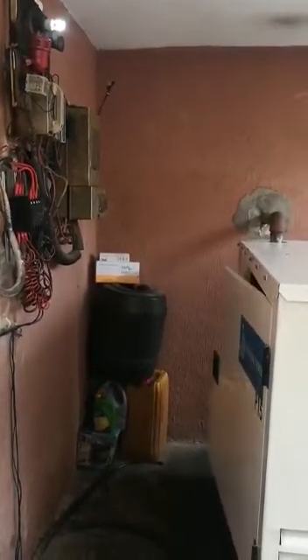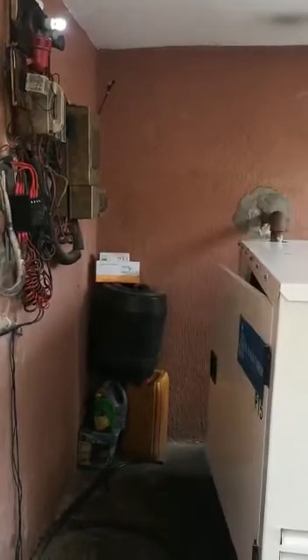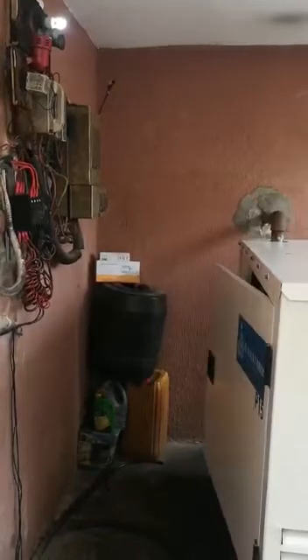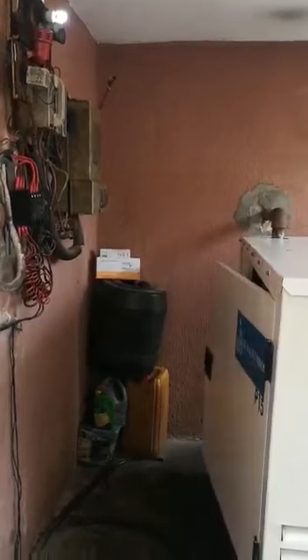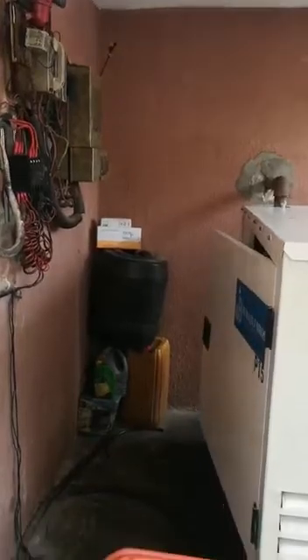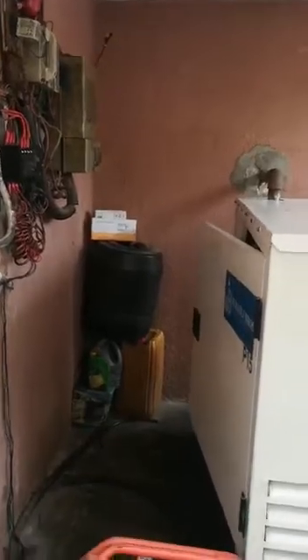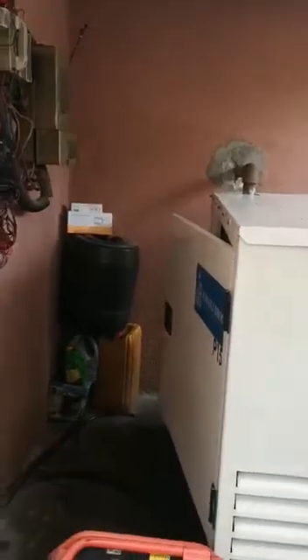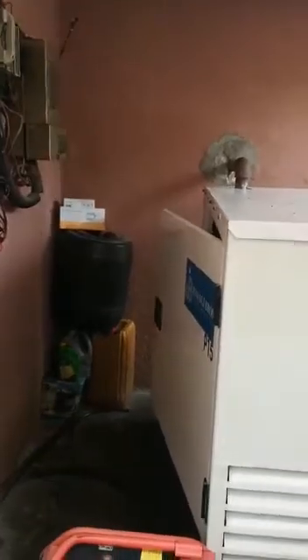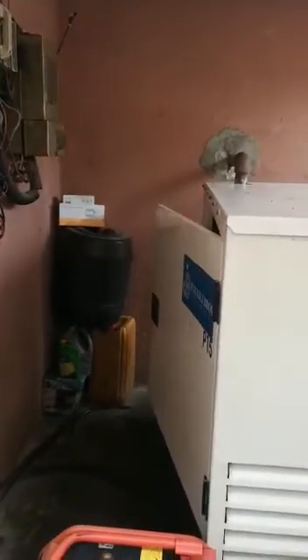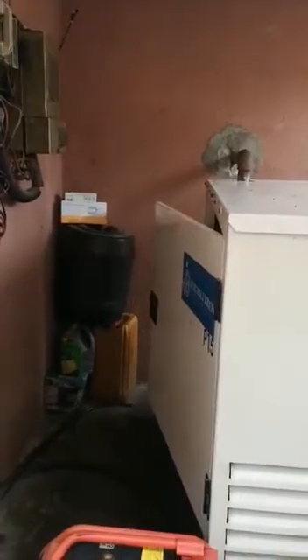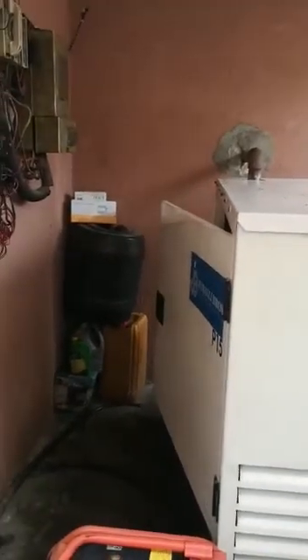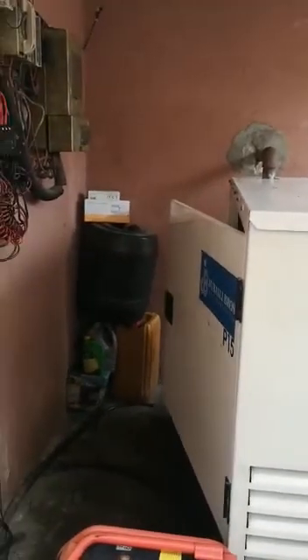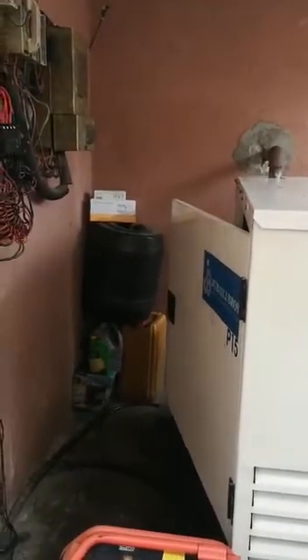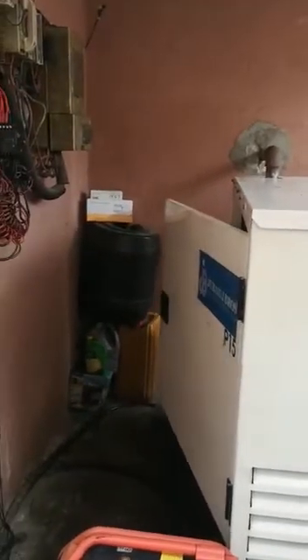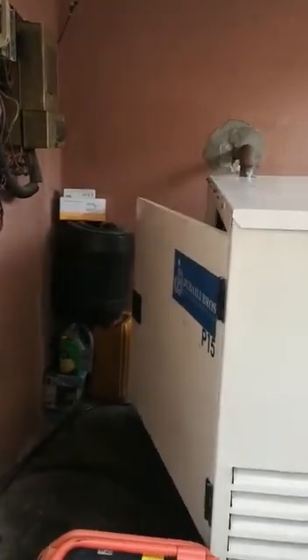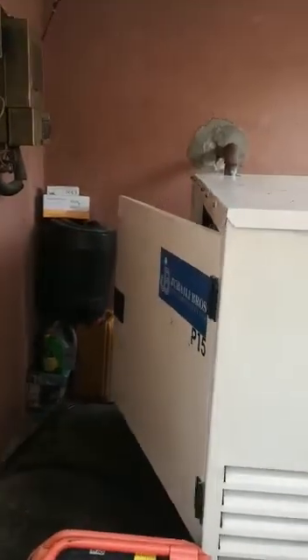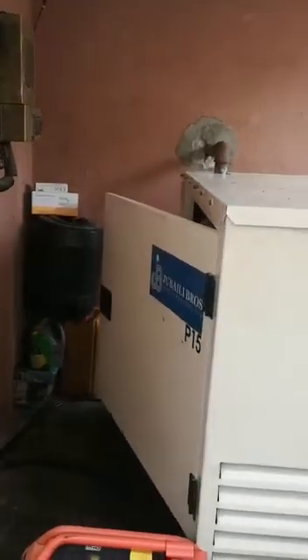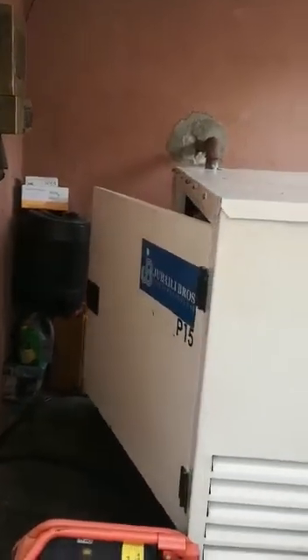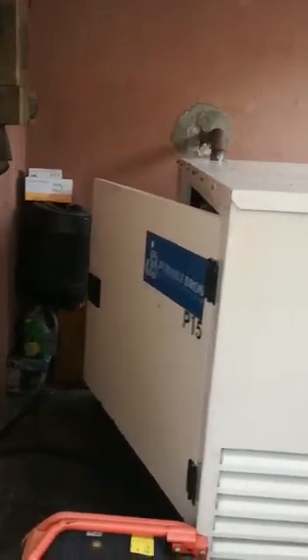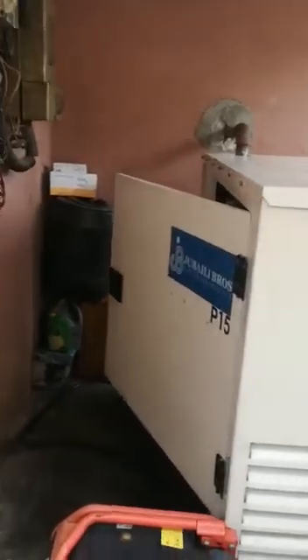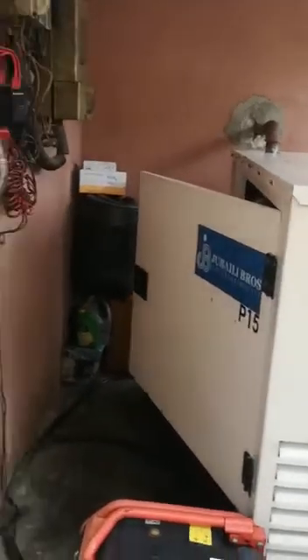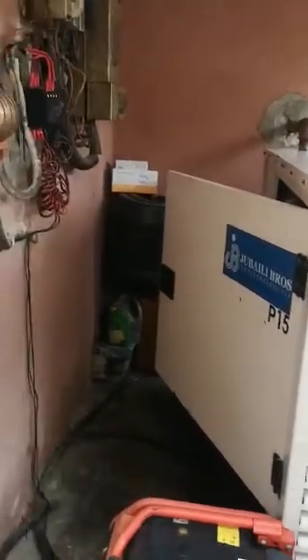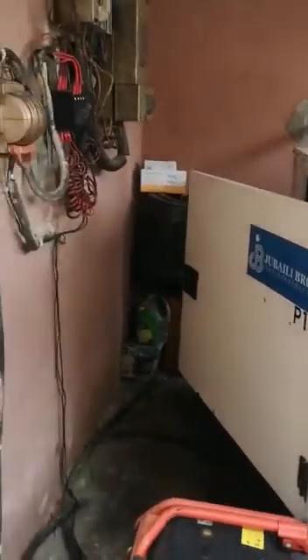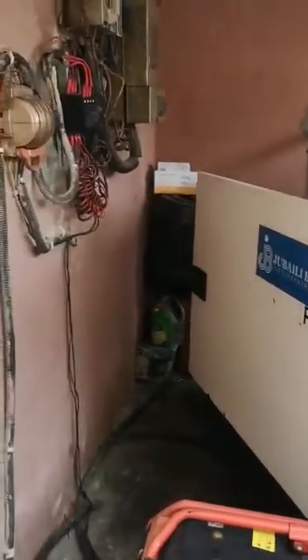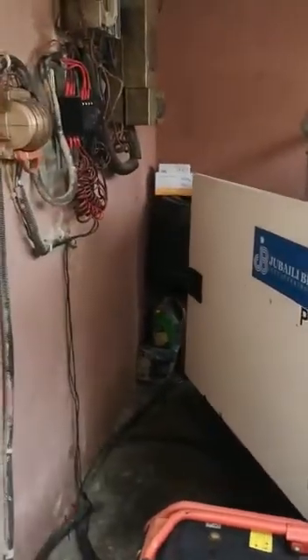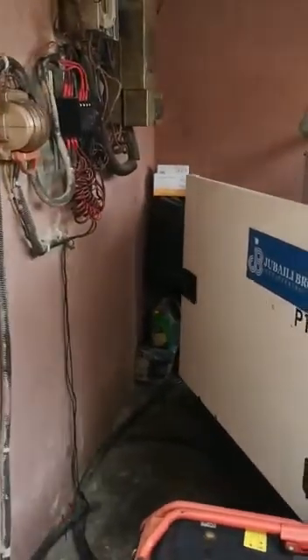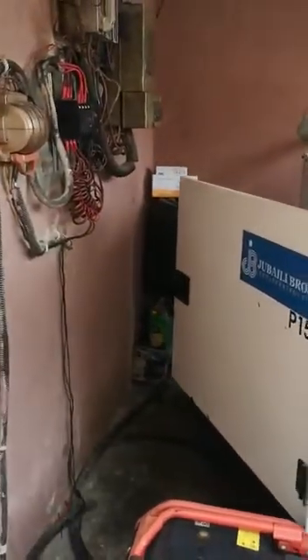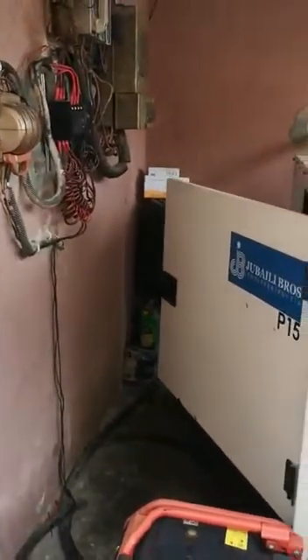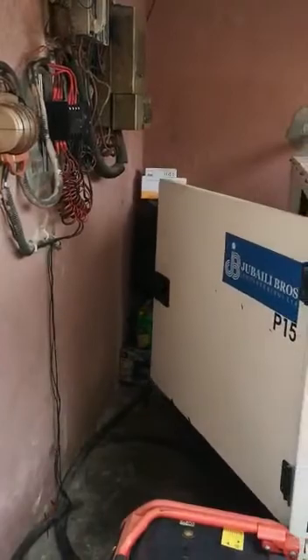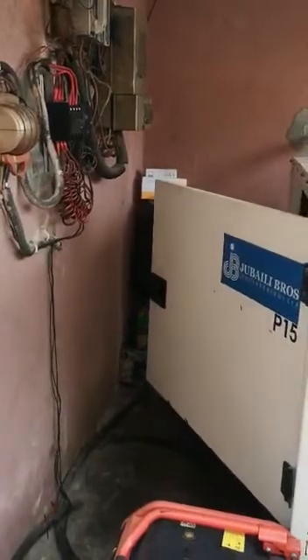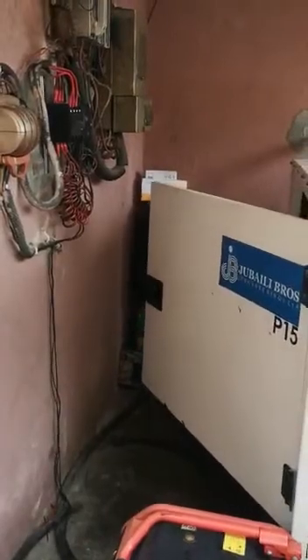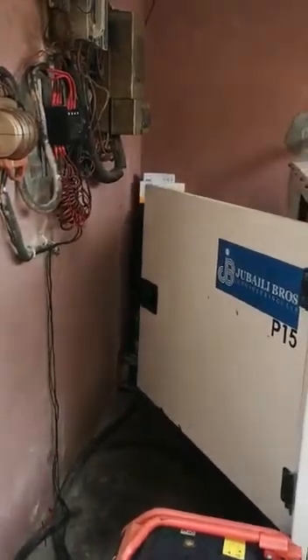As you can see, the generator has shut down. It's as simple as that. Thank you for patronizing us.